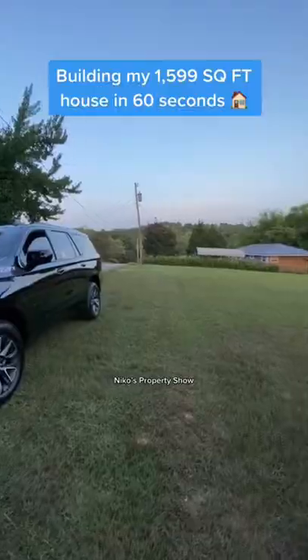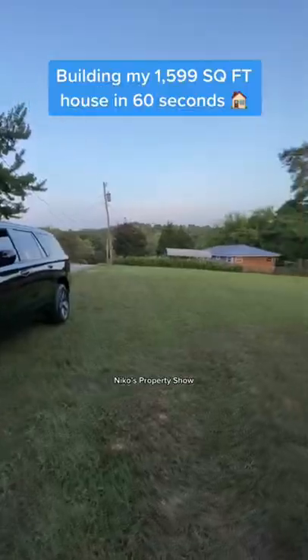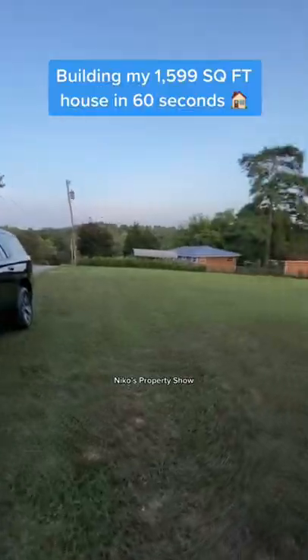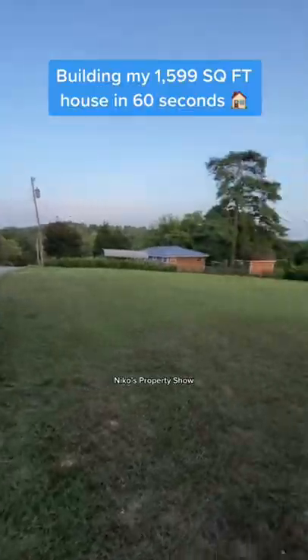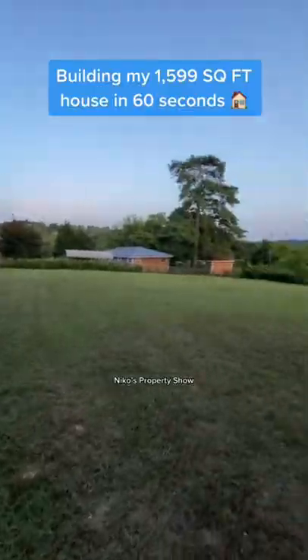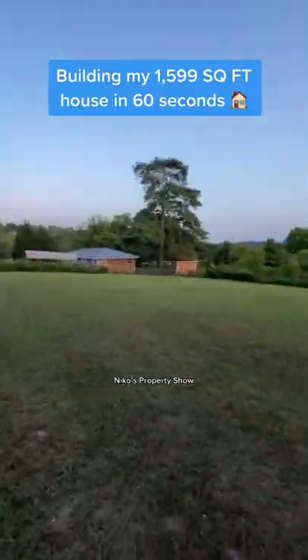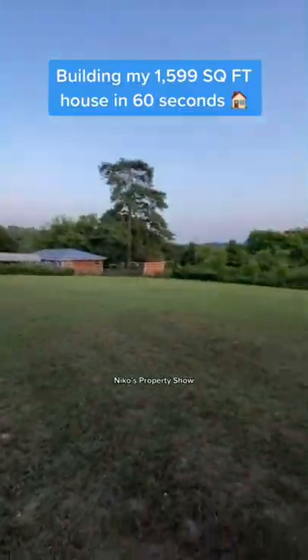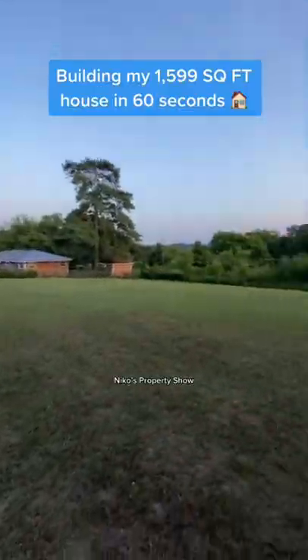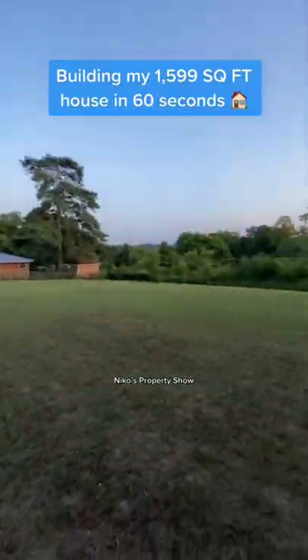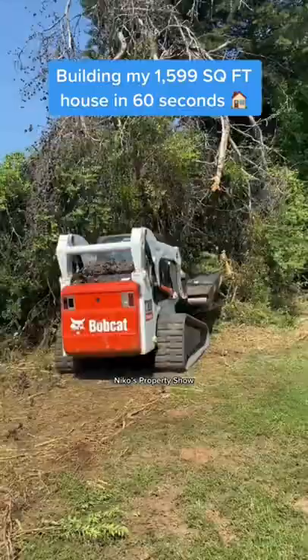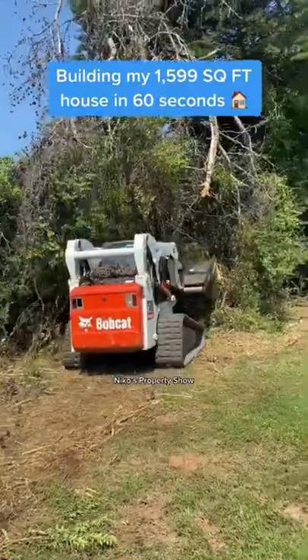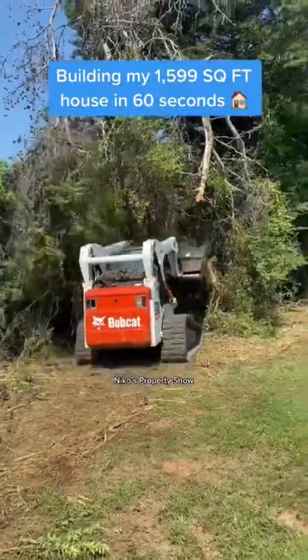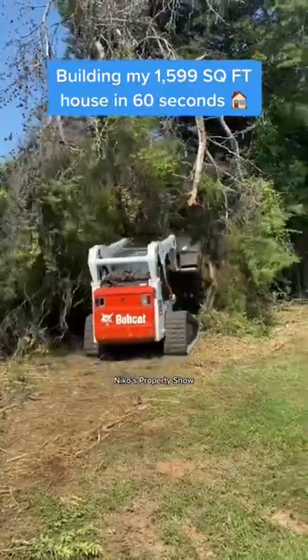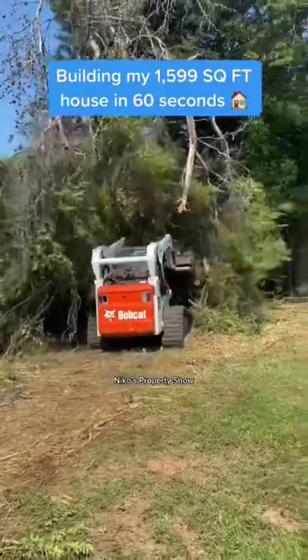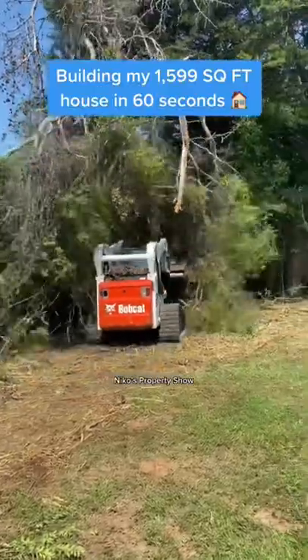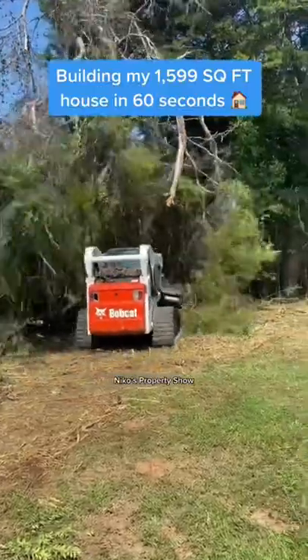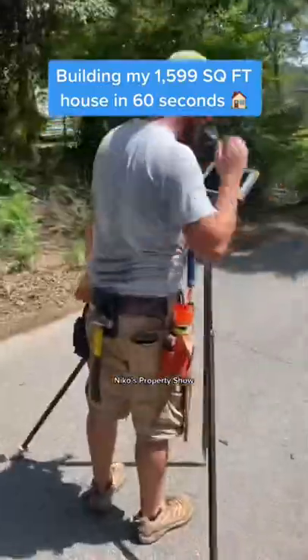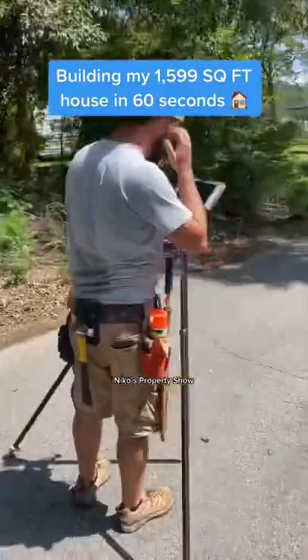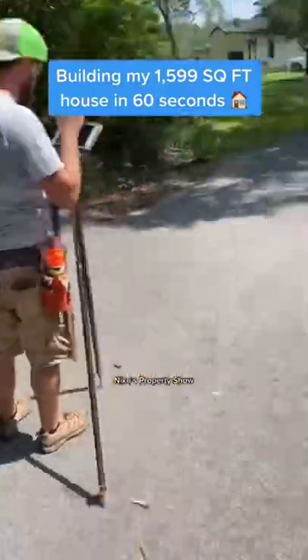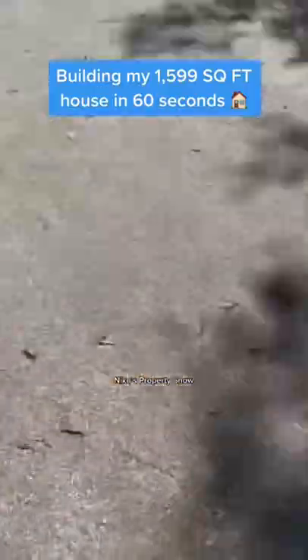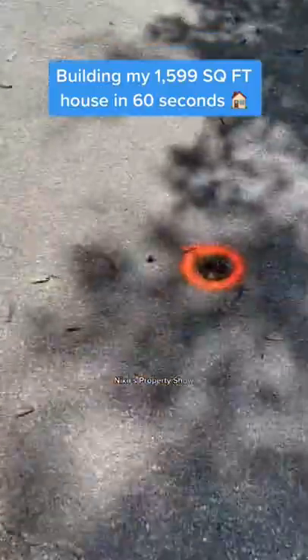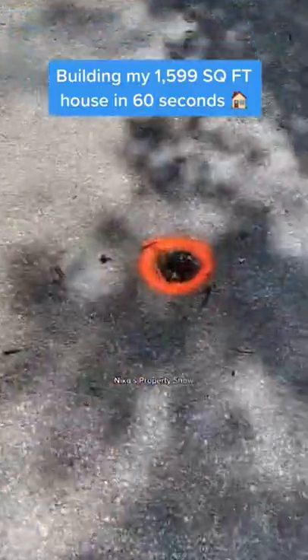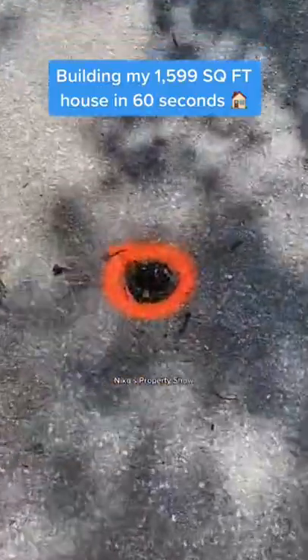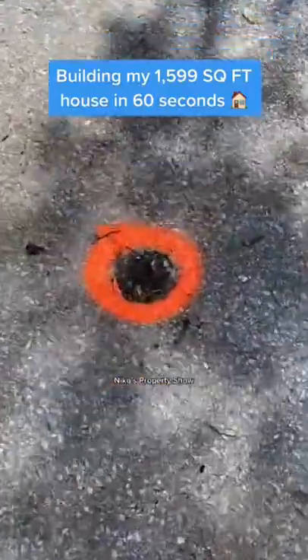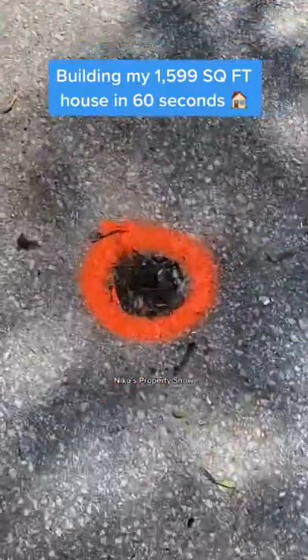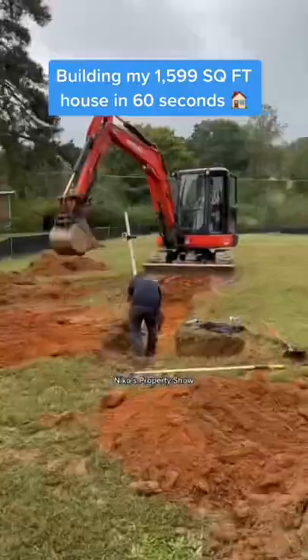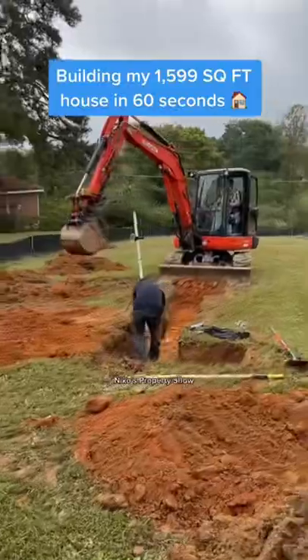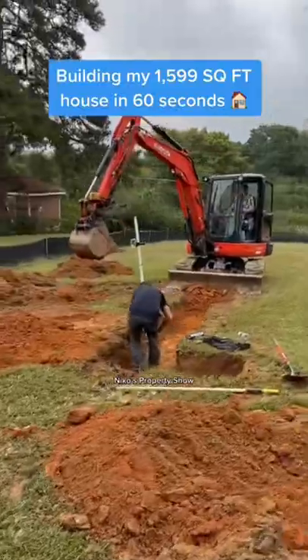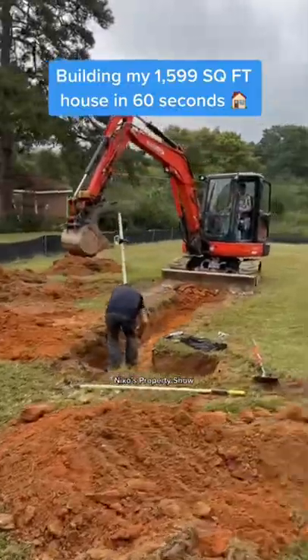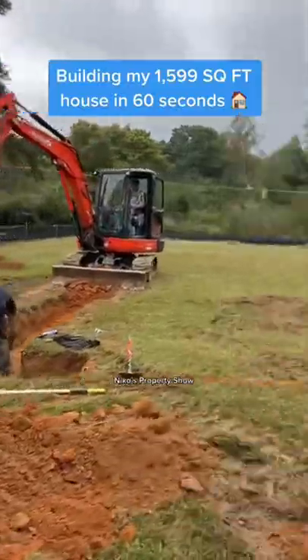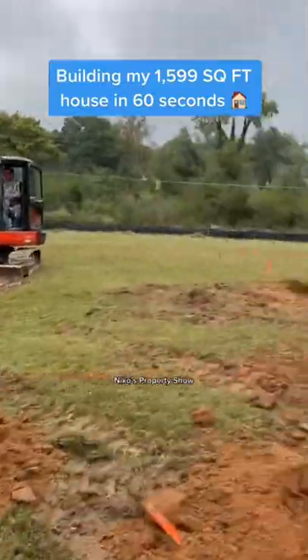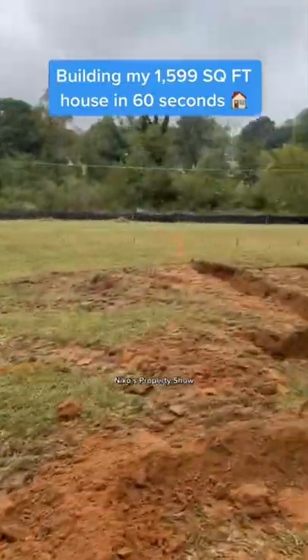Let's build my house in less than 60 seconds. I bought some dirt, got straight to work, the surveyors came out and got everything pinned for me.